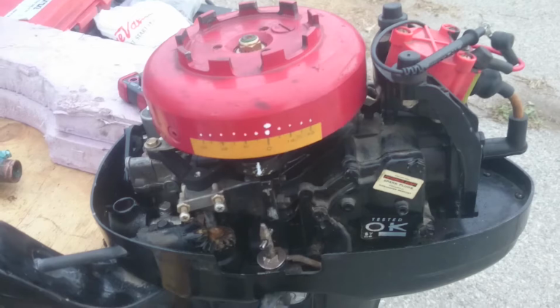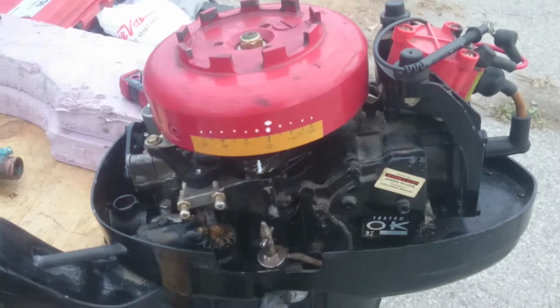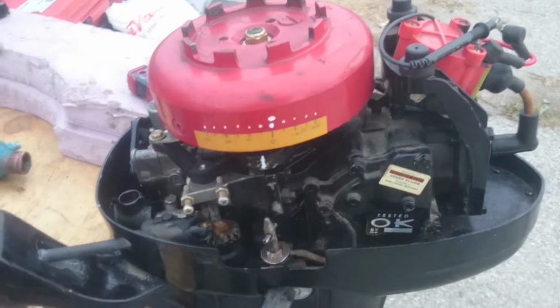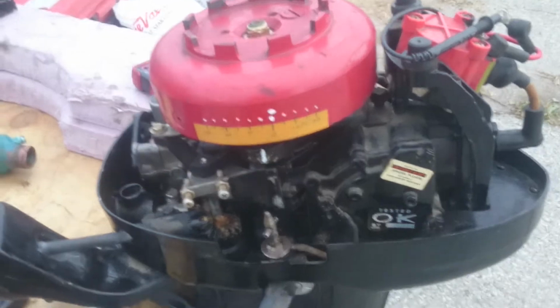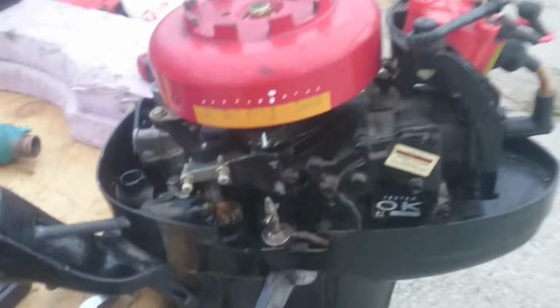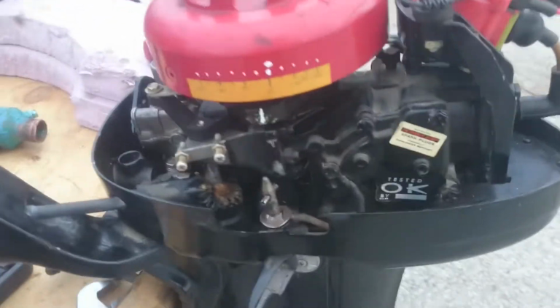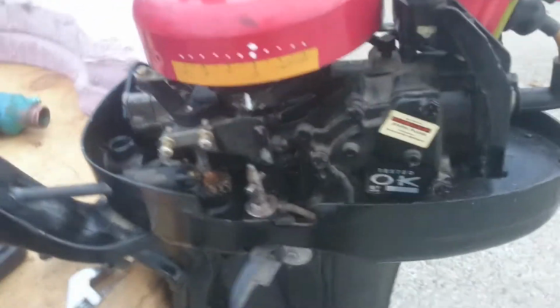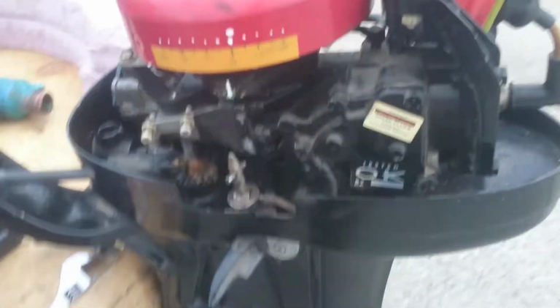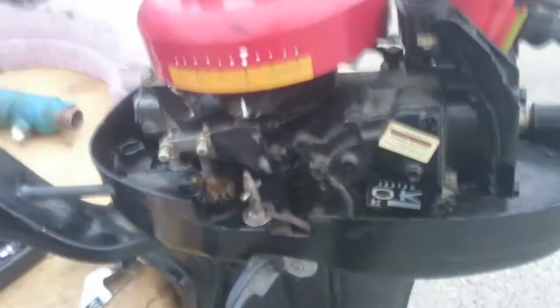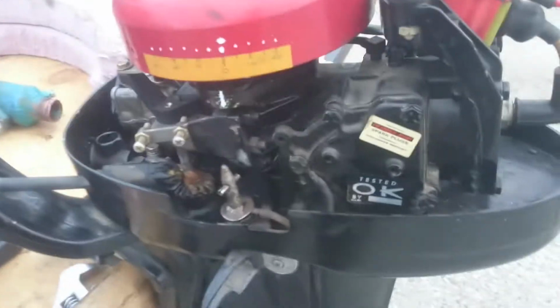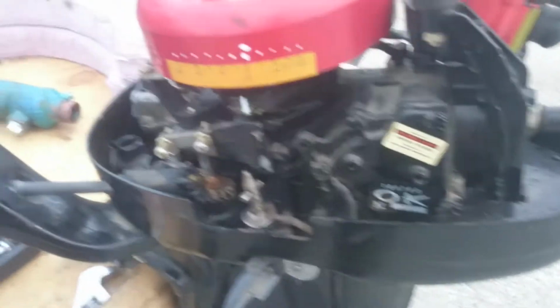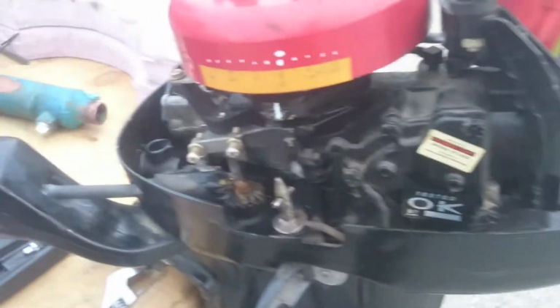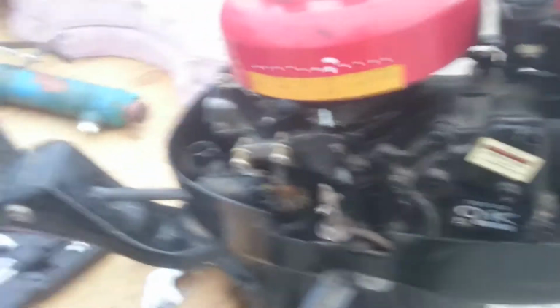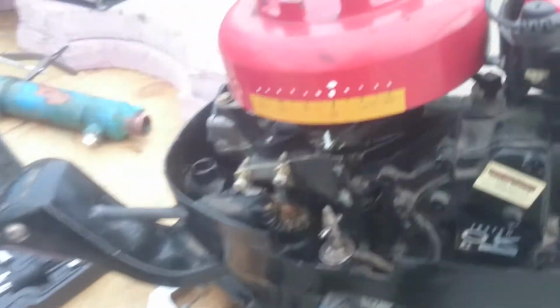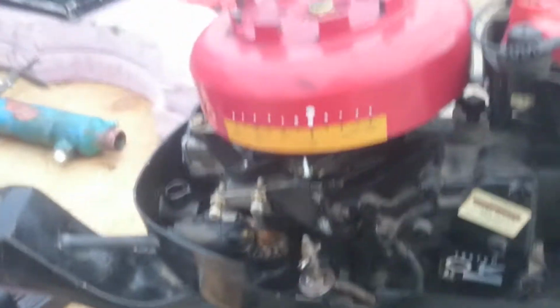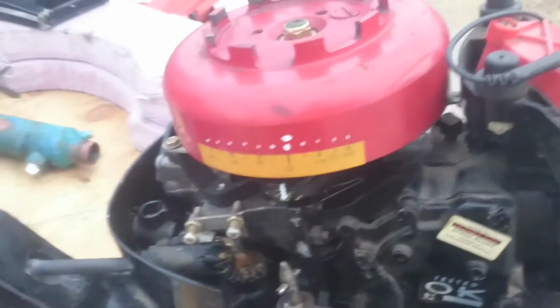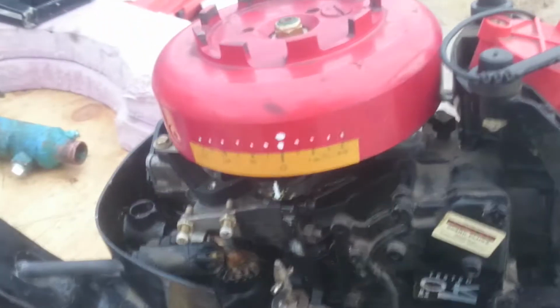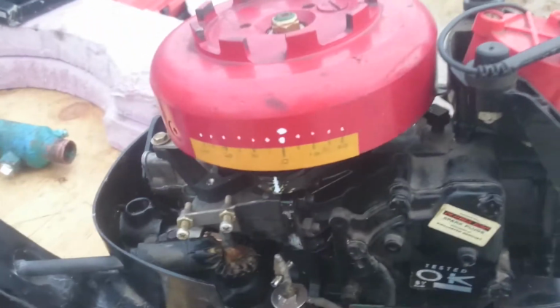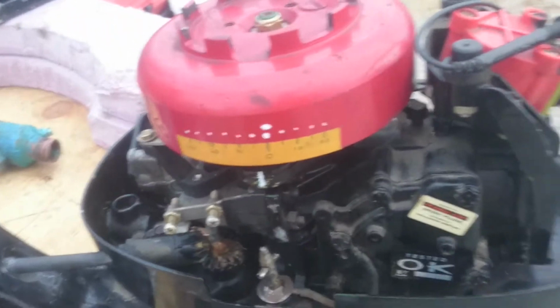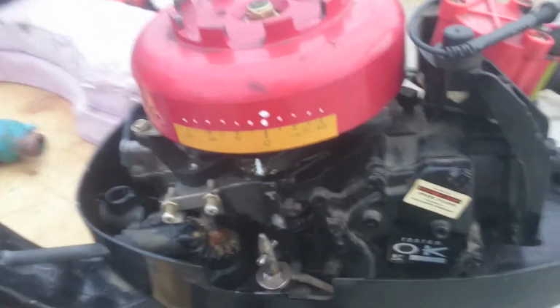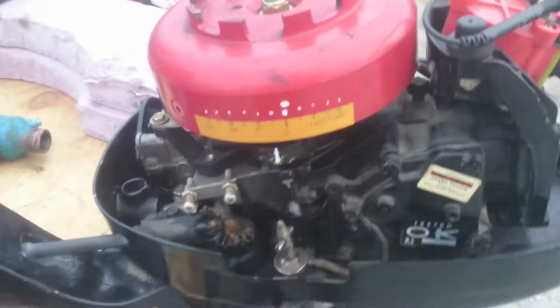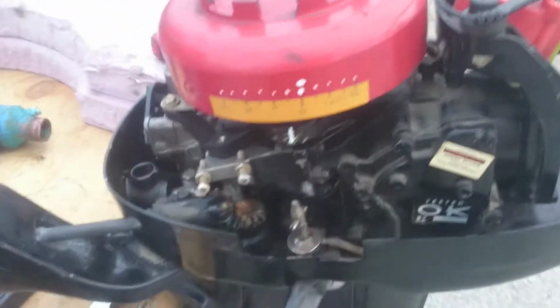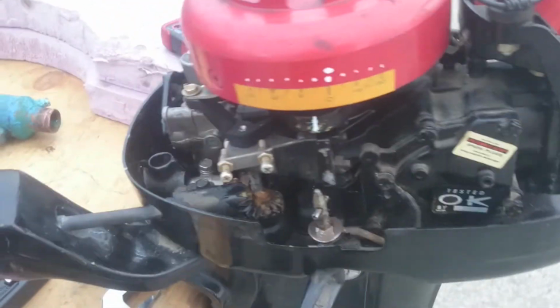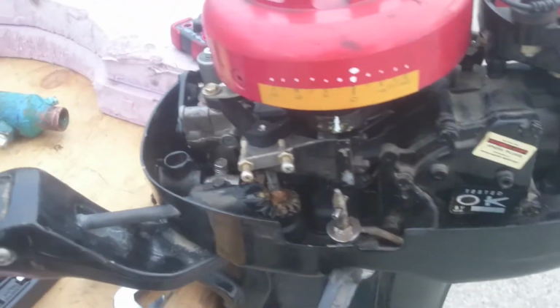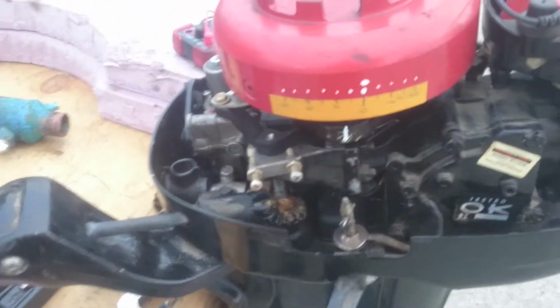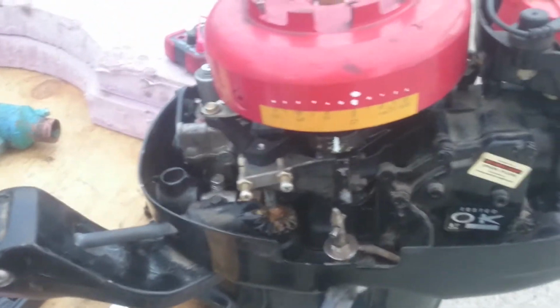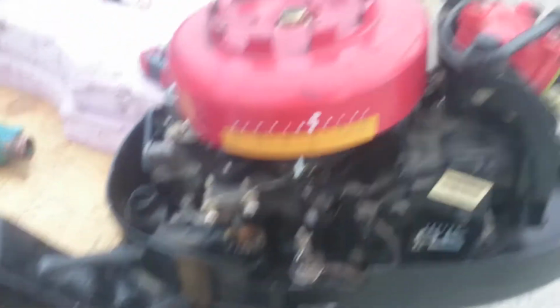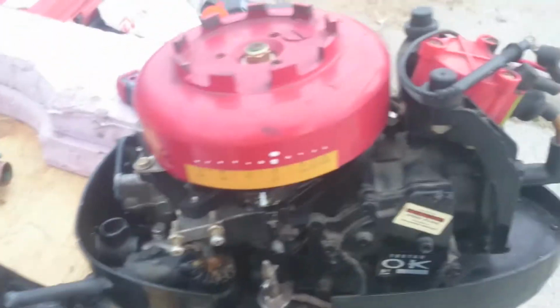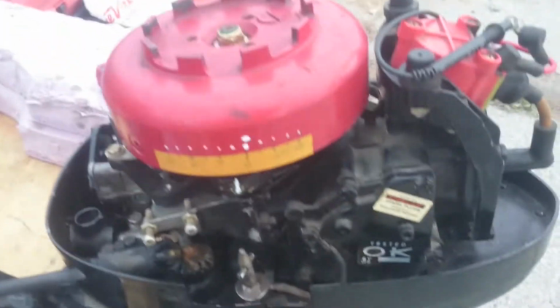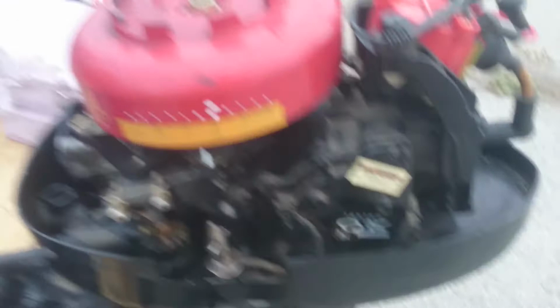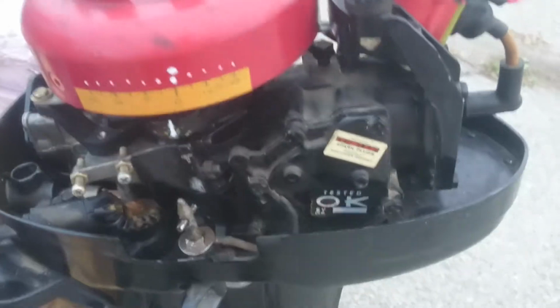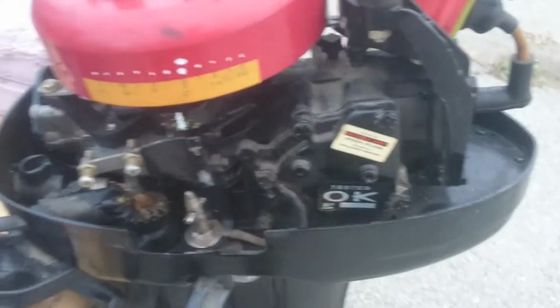Hi guys, quick demonstration. Mercury 44 horsepower, 1973 I believe.